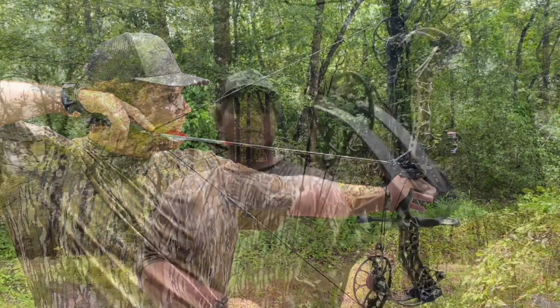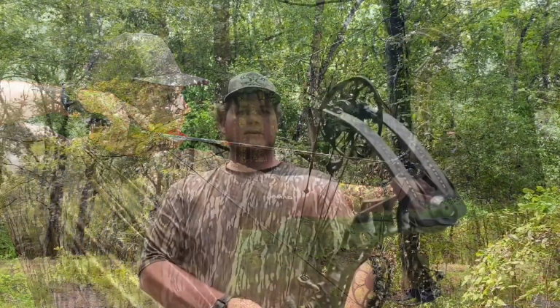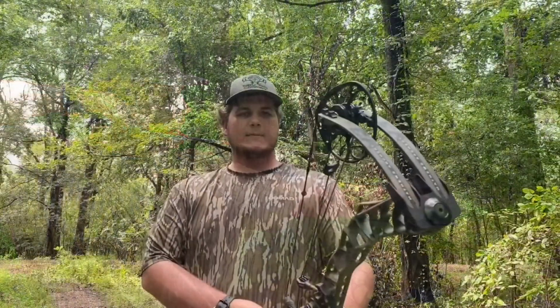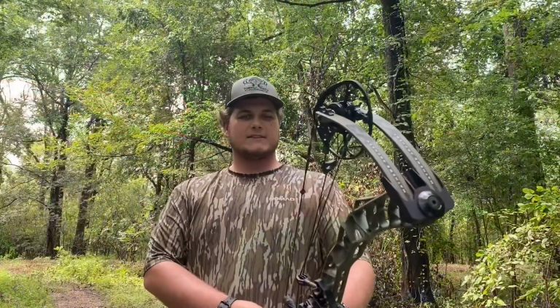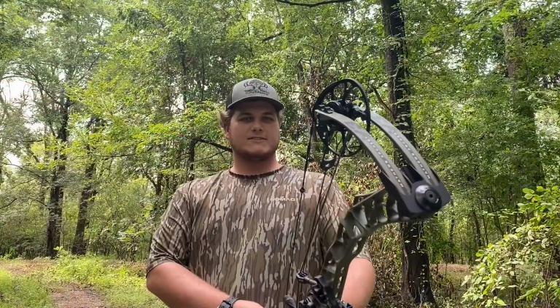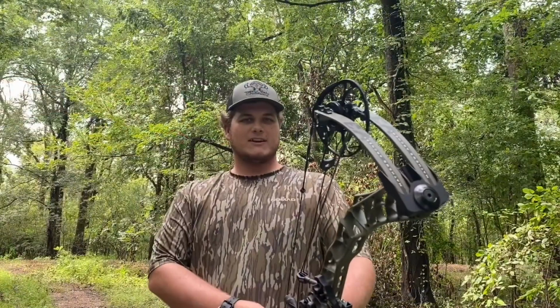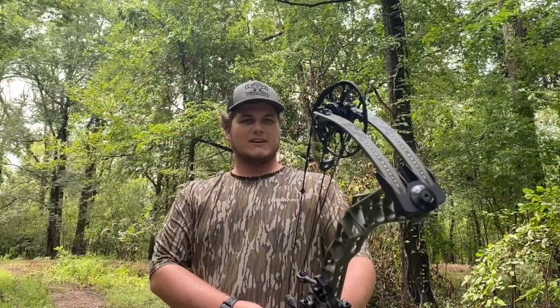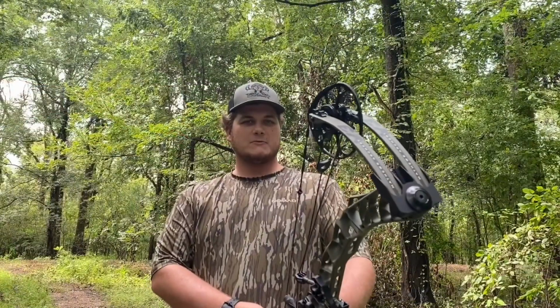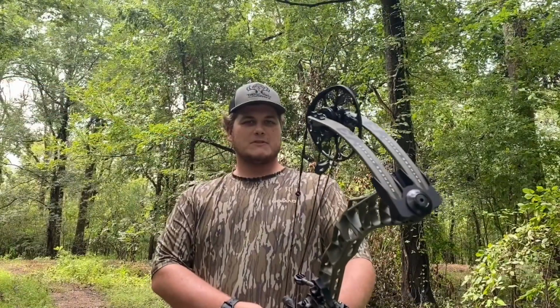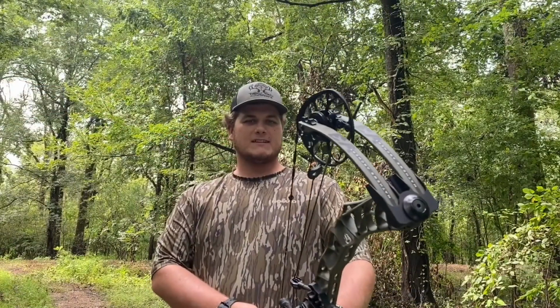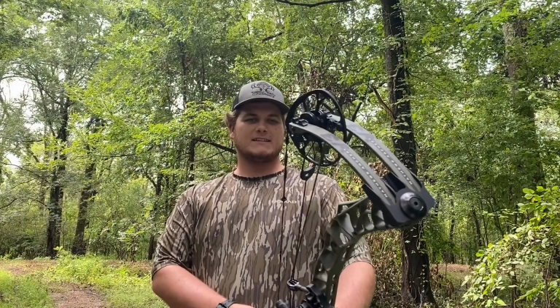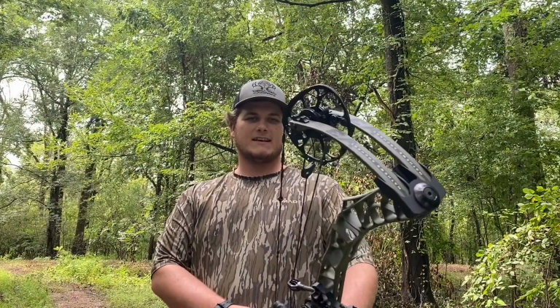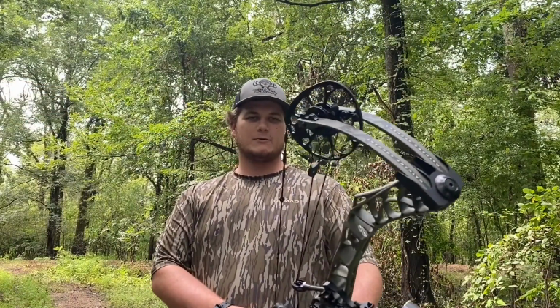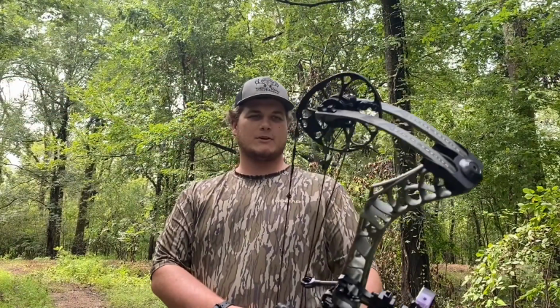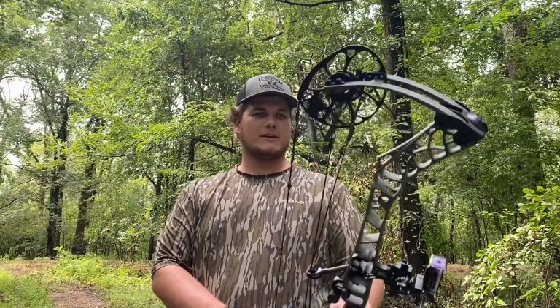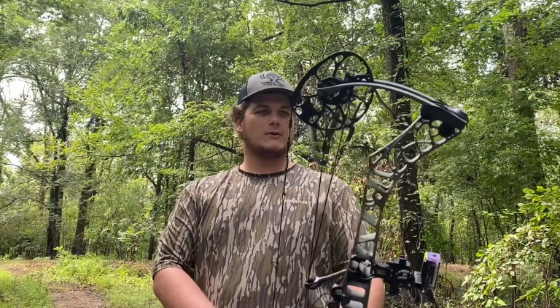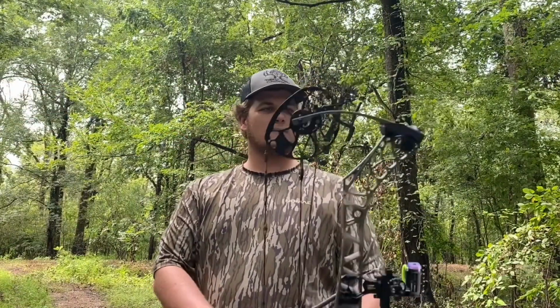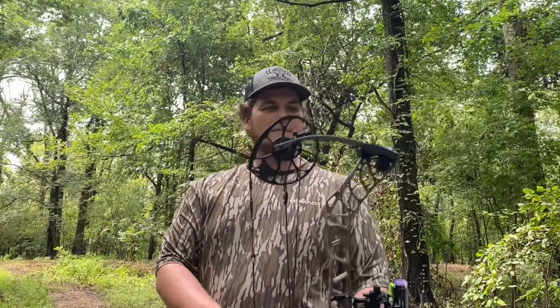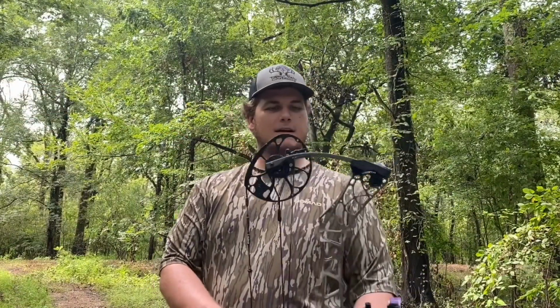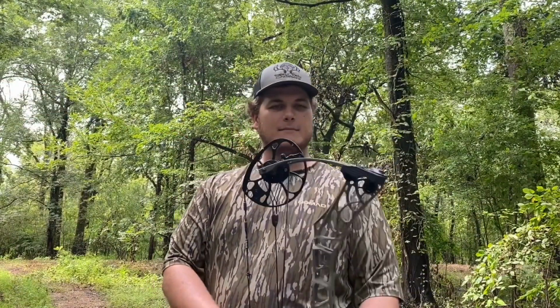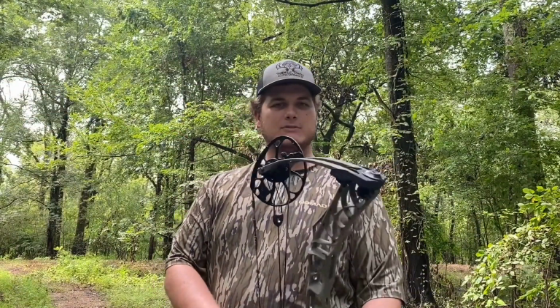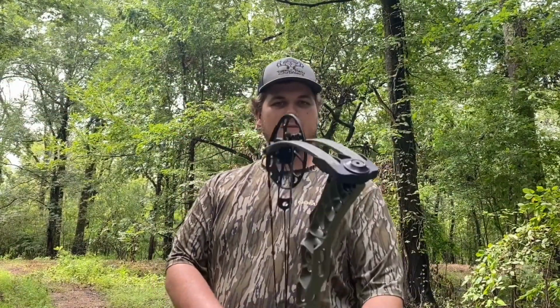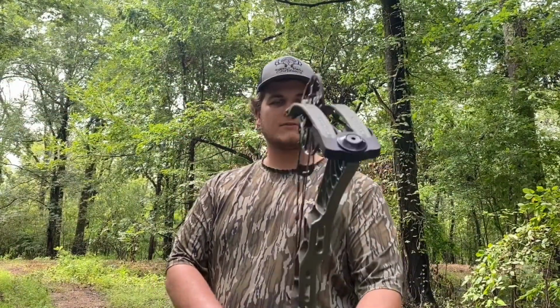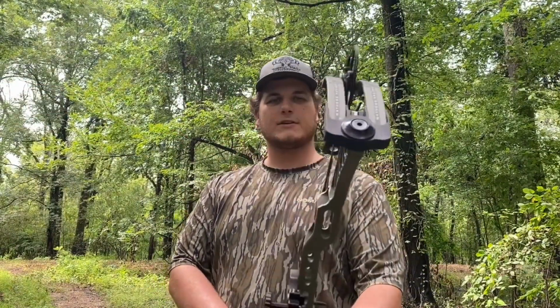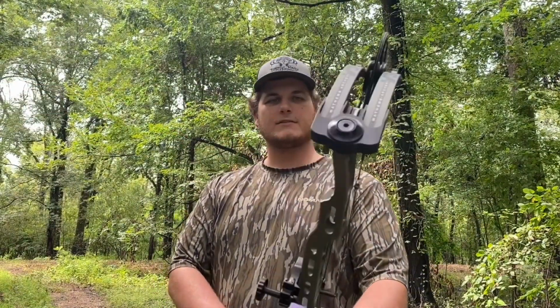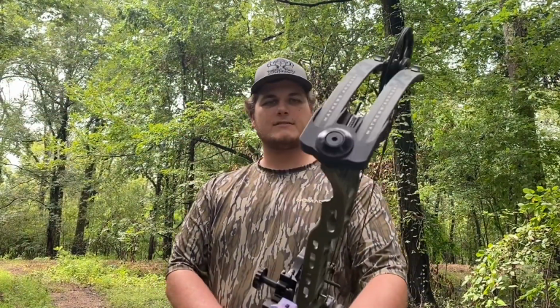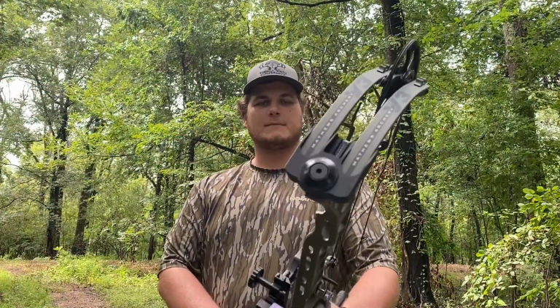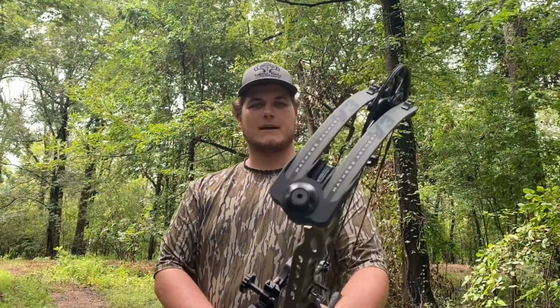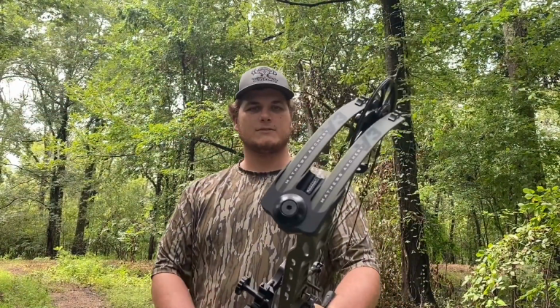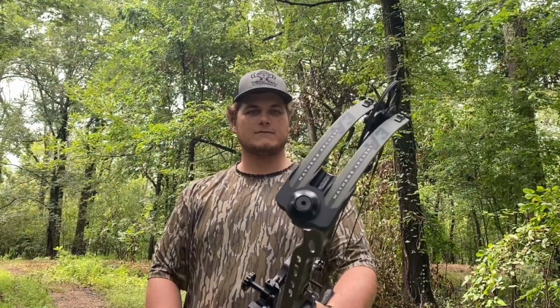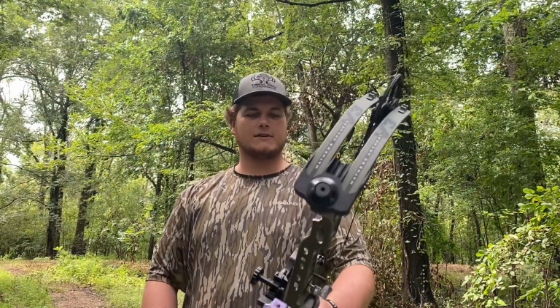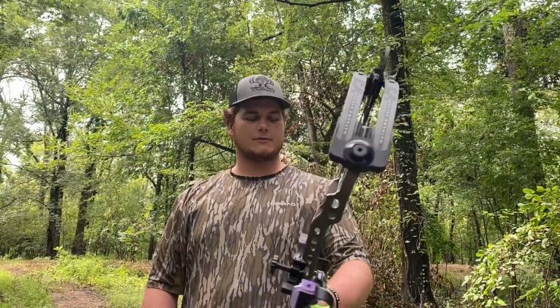Welcome back to the channel, everyone. Today we're going to be going over my bow setup for the year. It's the Matthews V3.